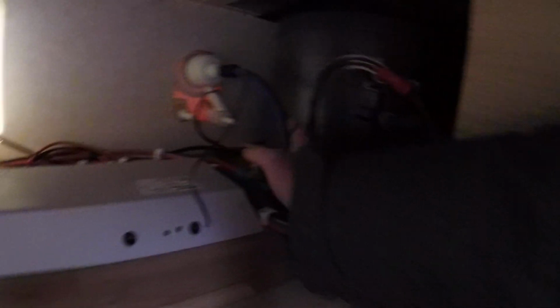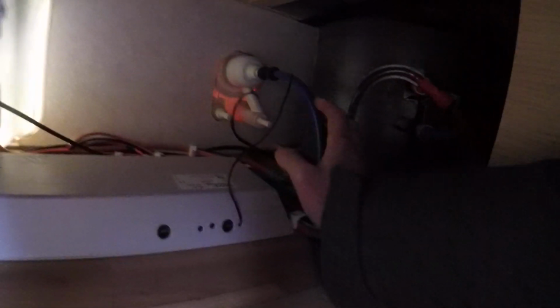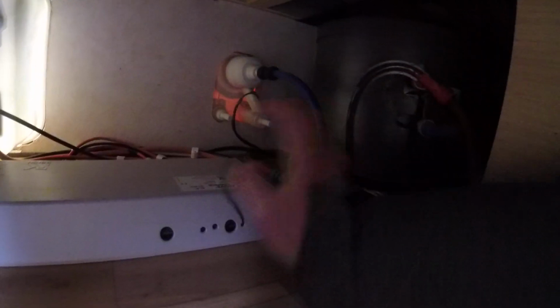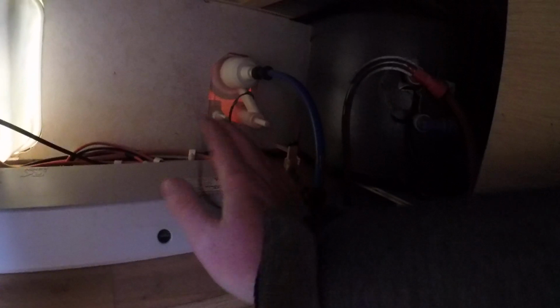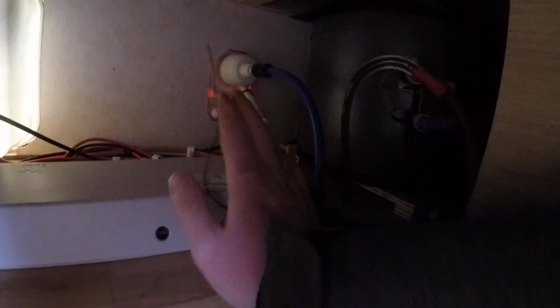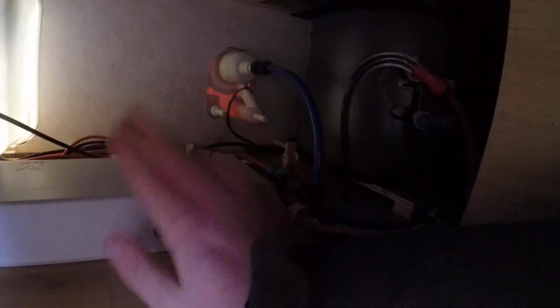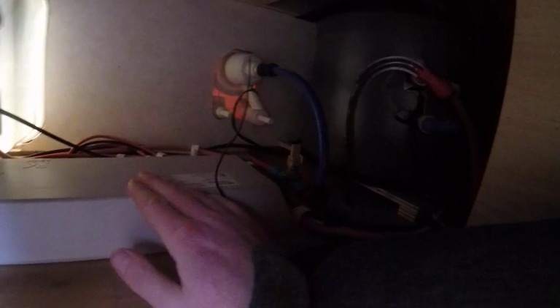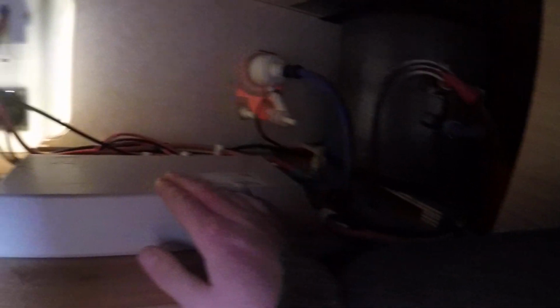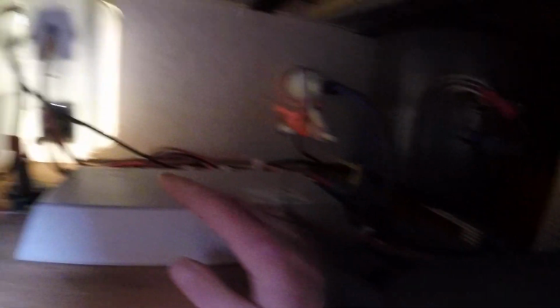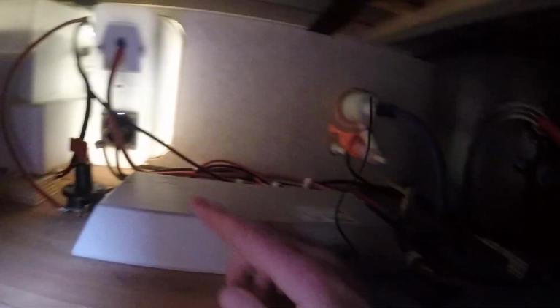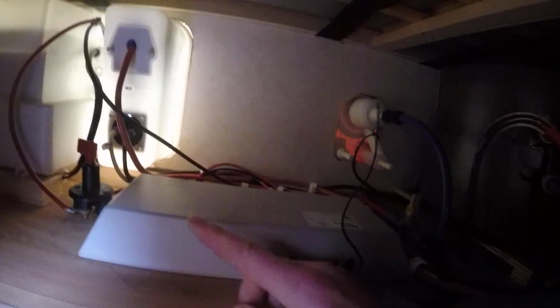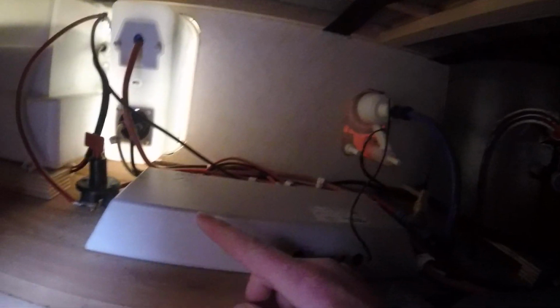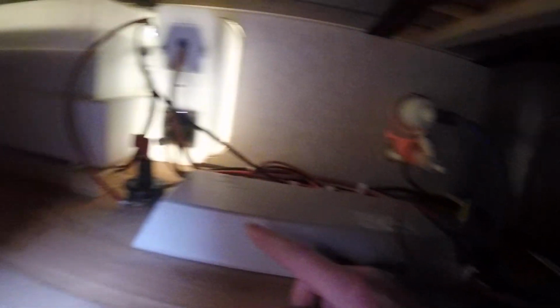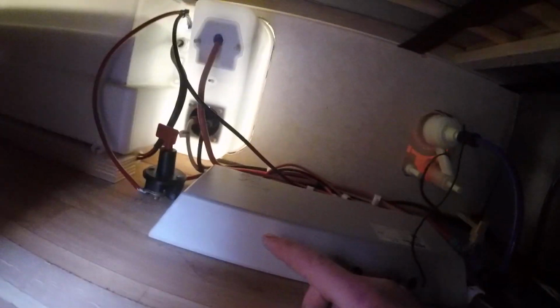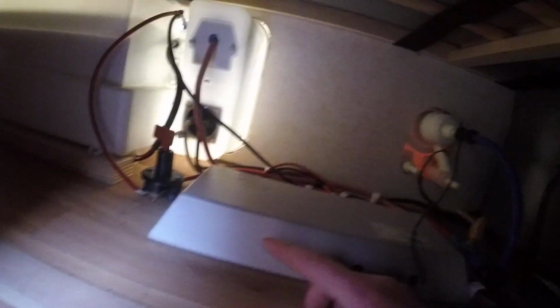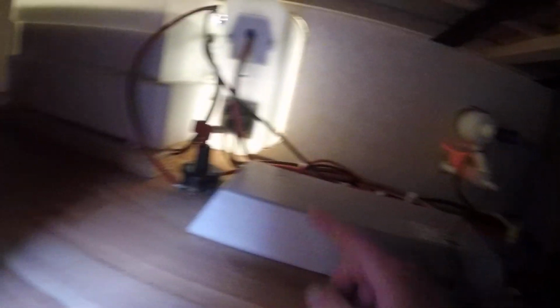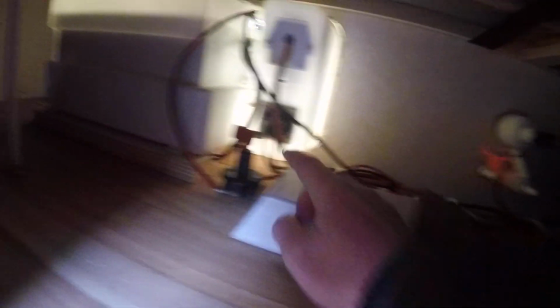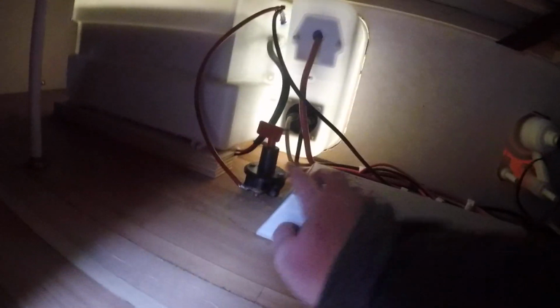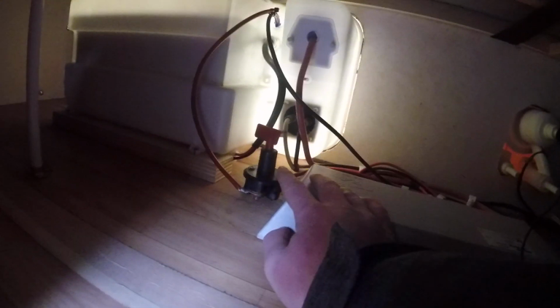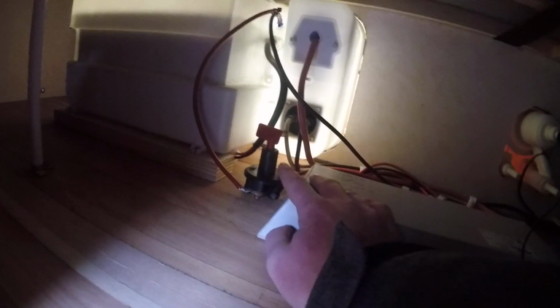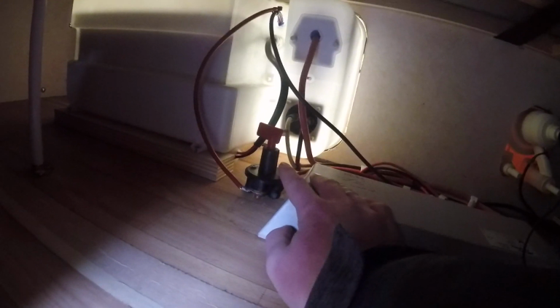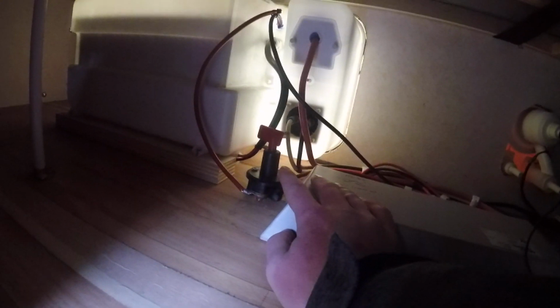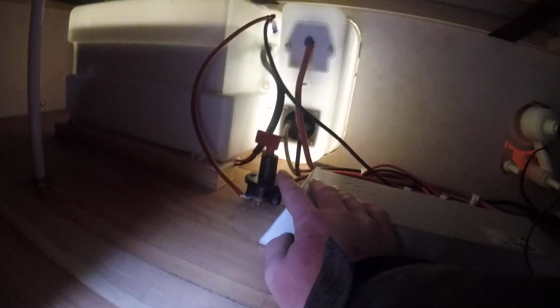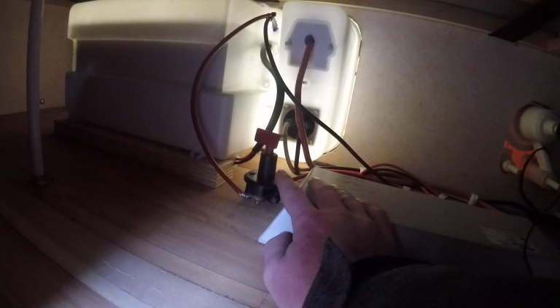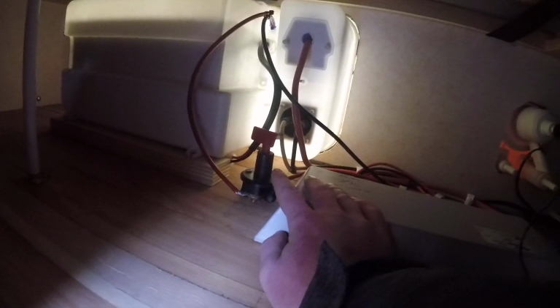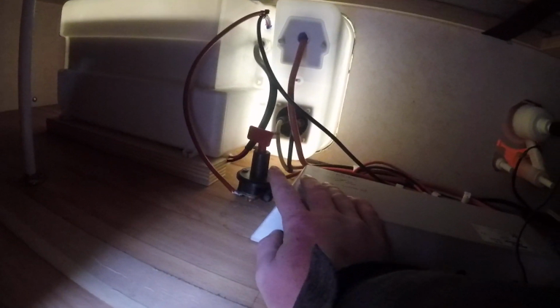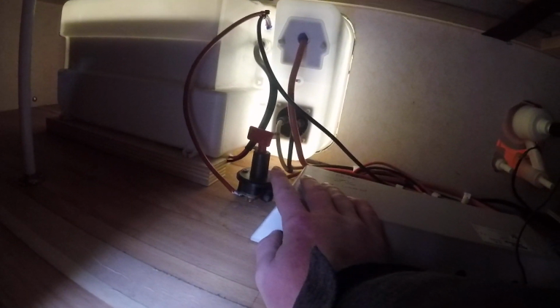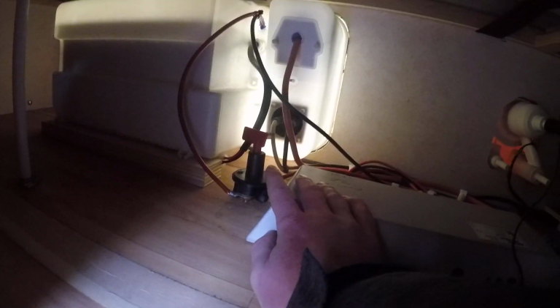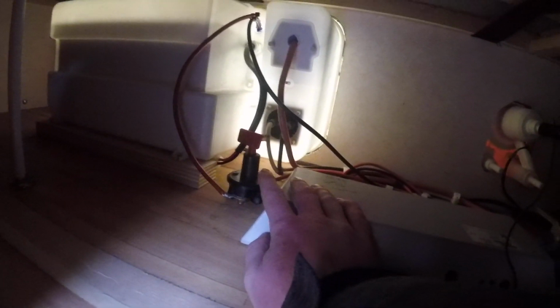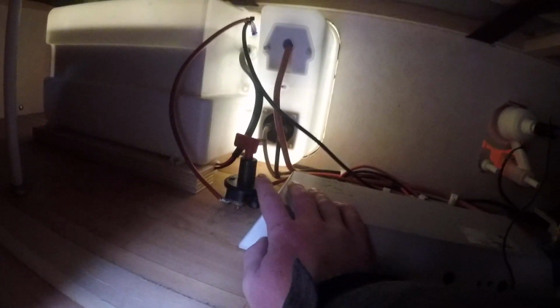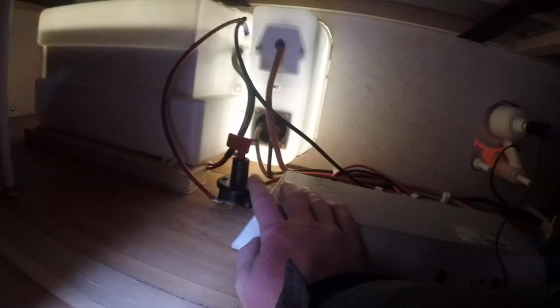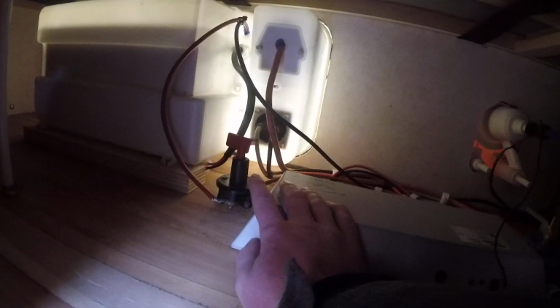This grey box here is your motor mover, and the little red switch just there is your motor mover power switch.